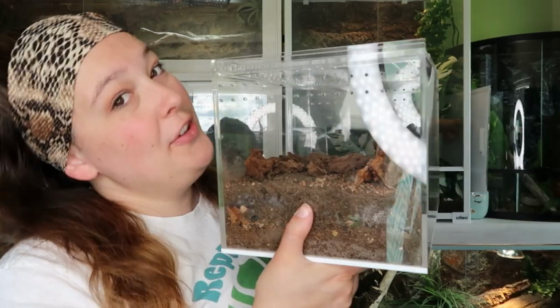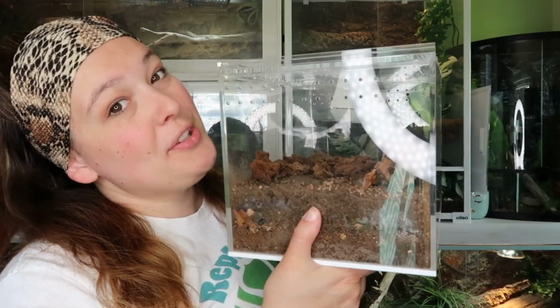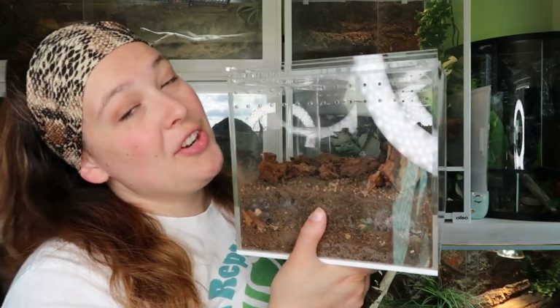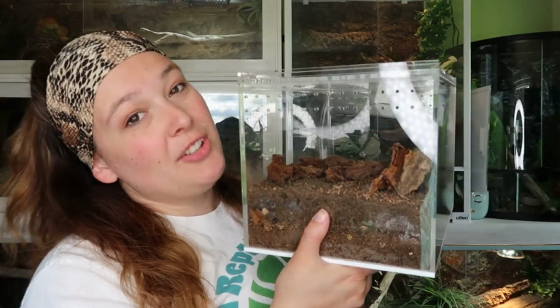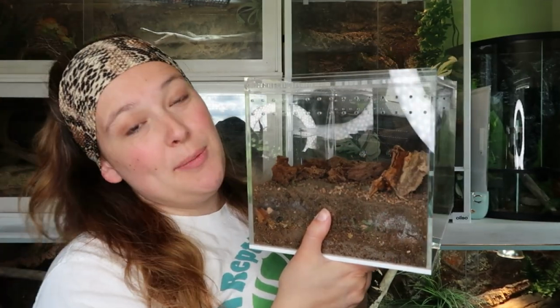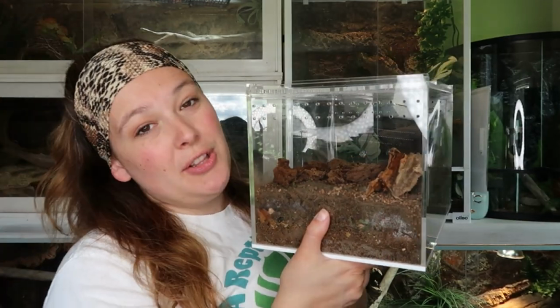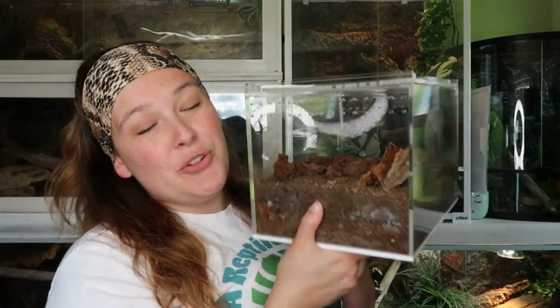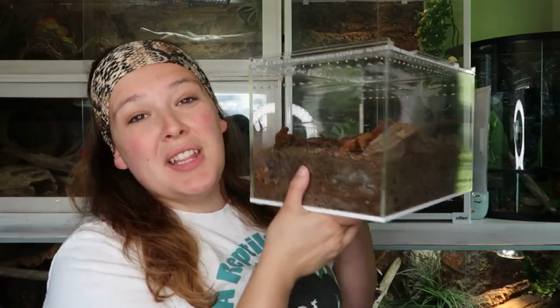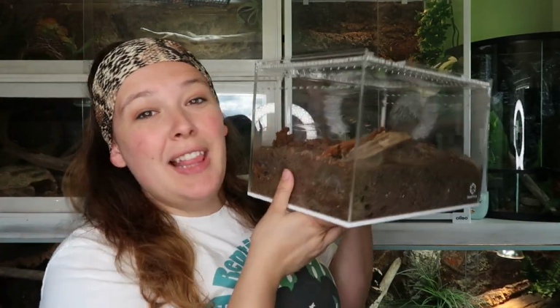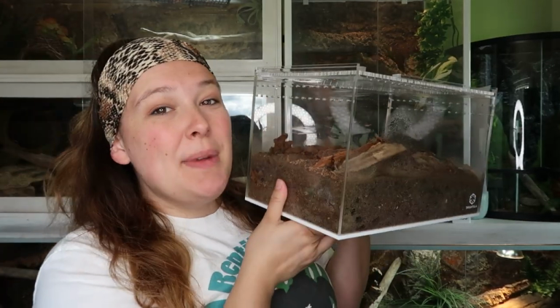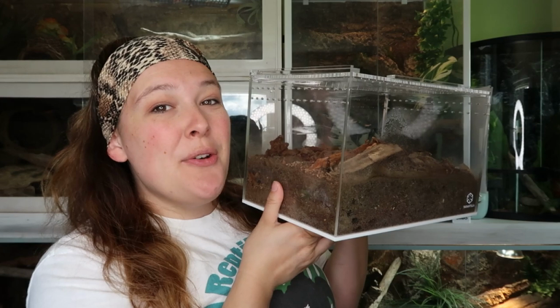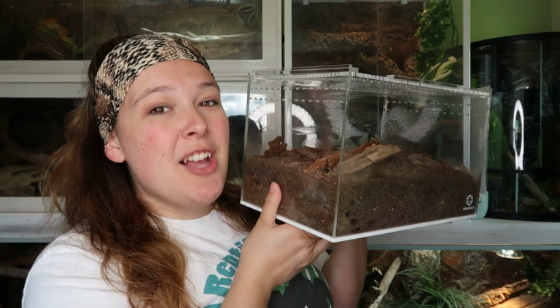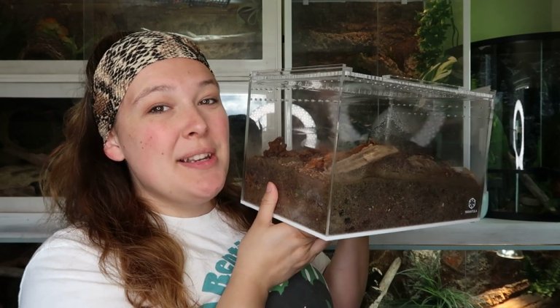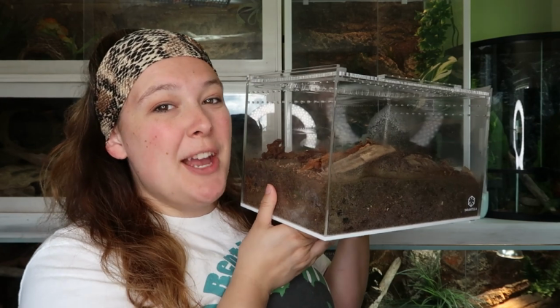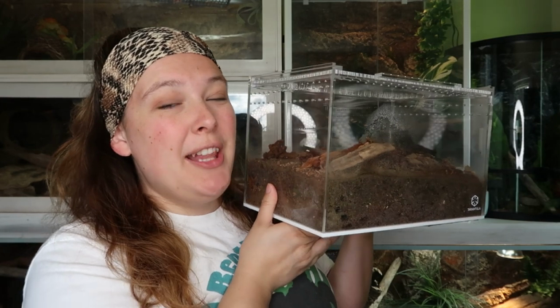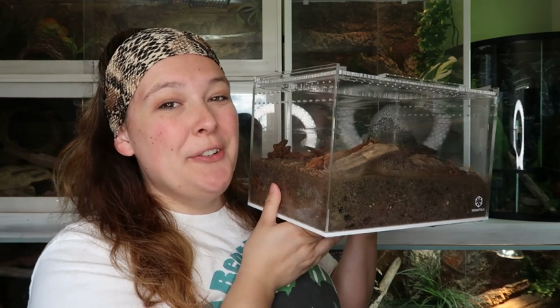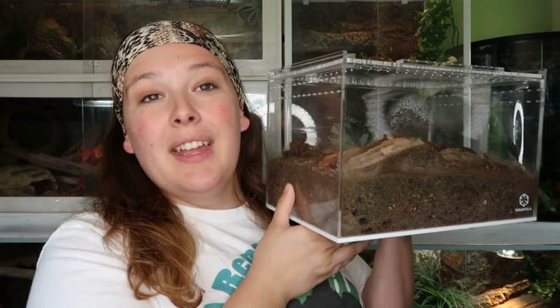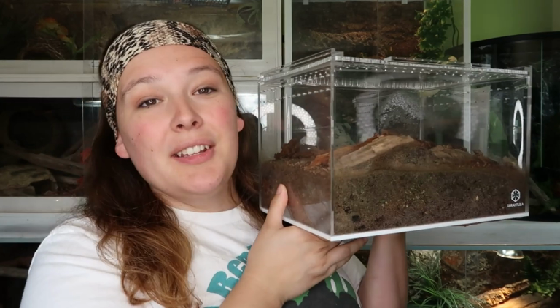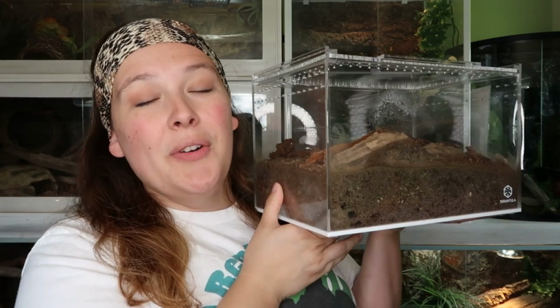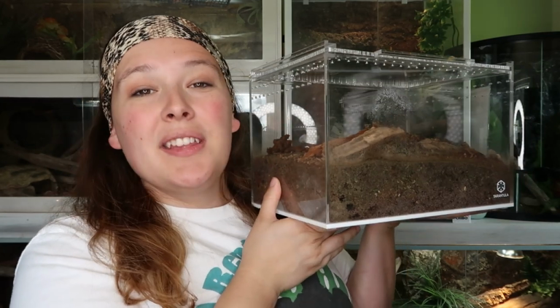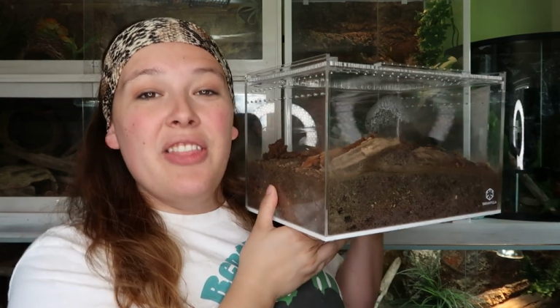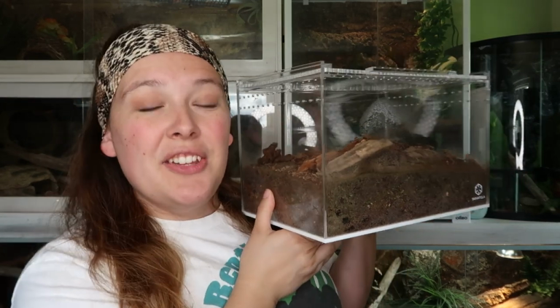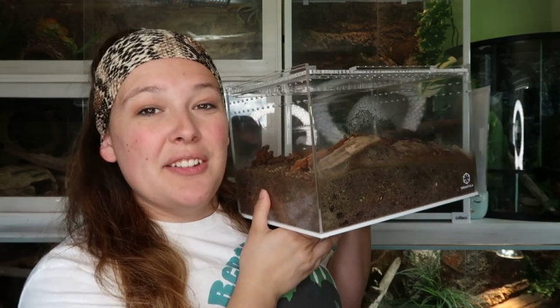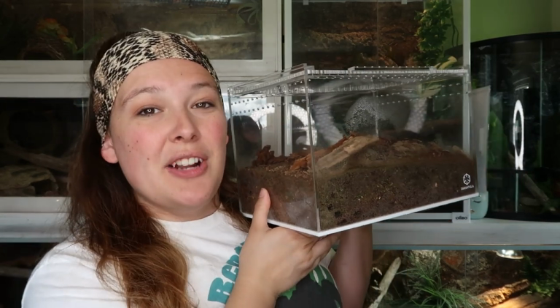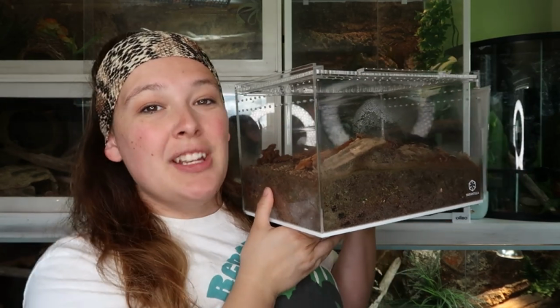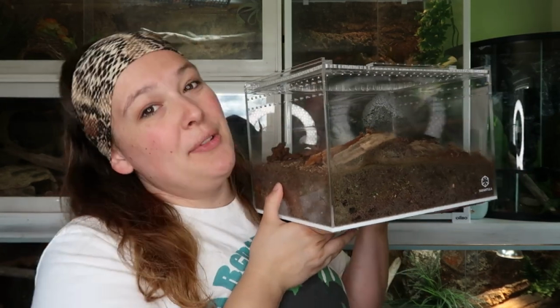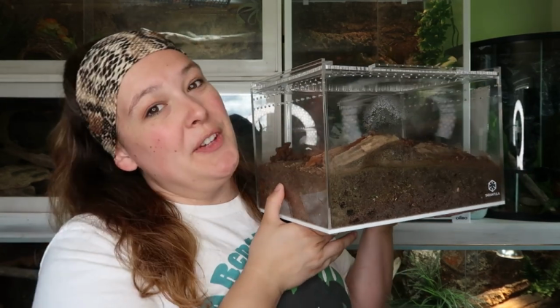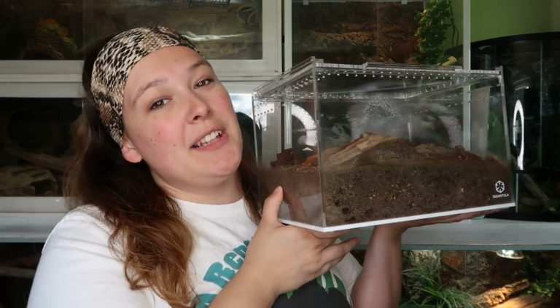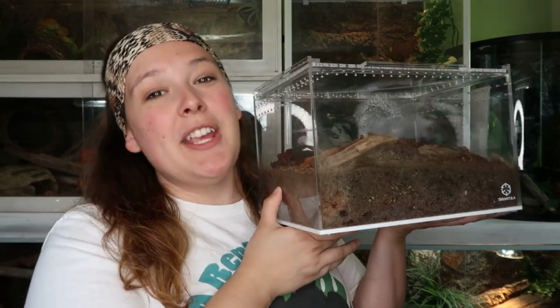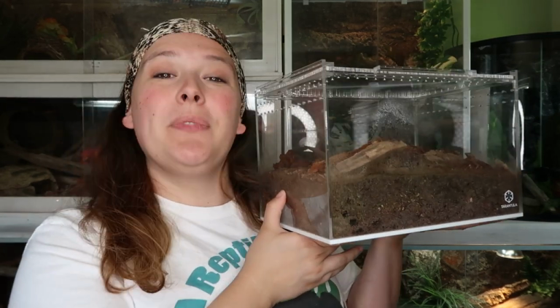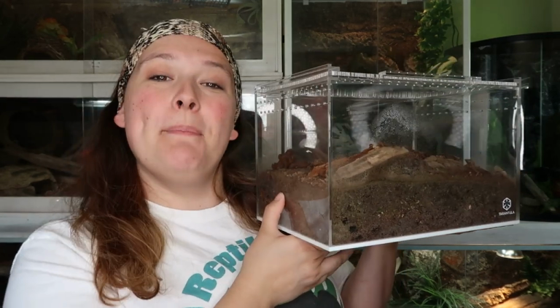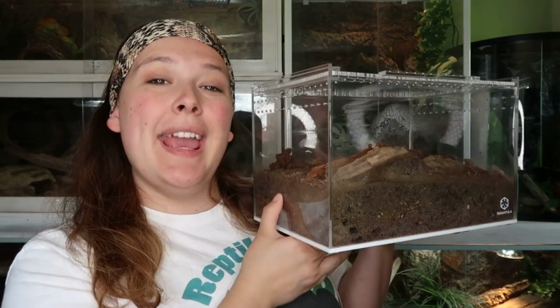Have you used Tarantula Cribs enclosures? Let me know in the comments down below. And as always, thank you guys for watching, and we'll see you for the next video. Bye!